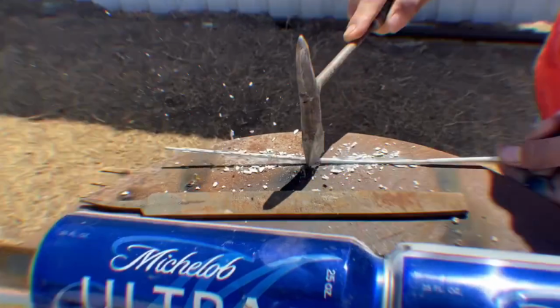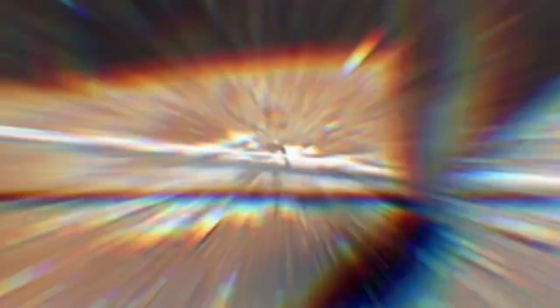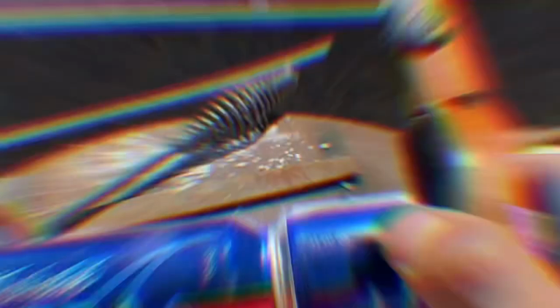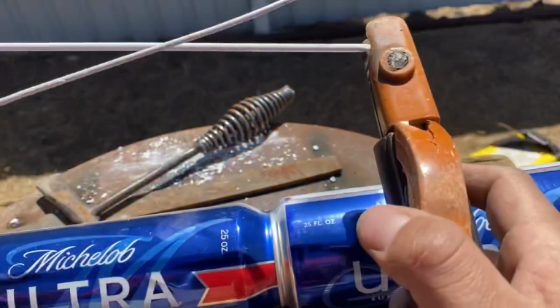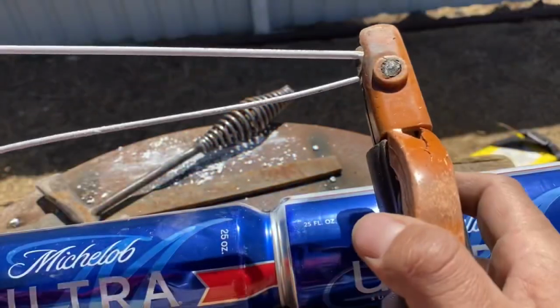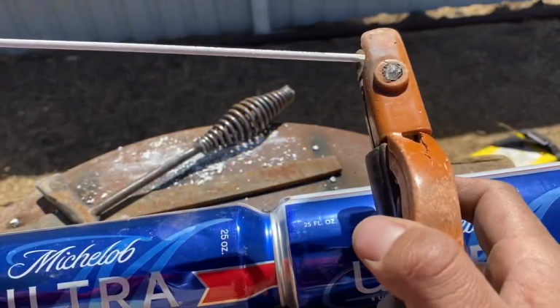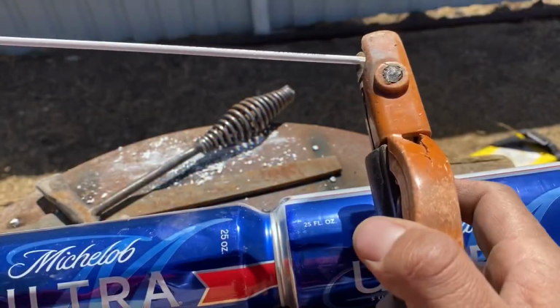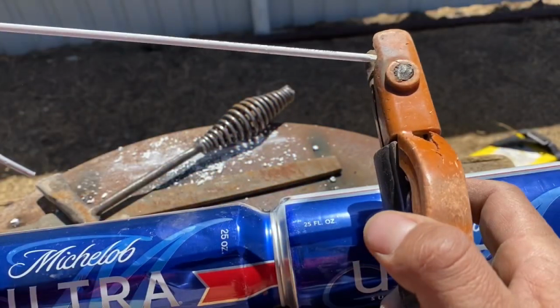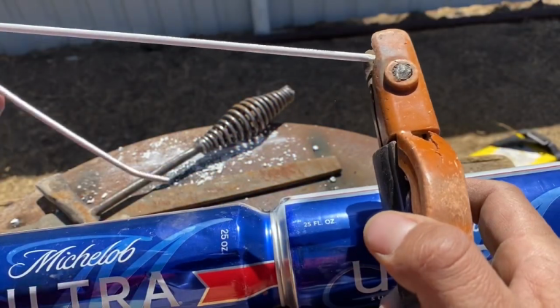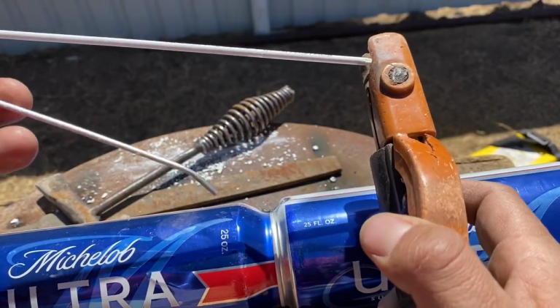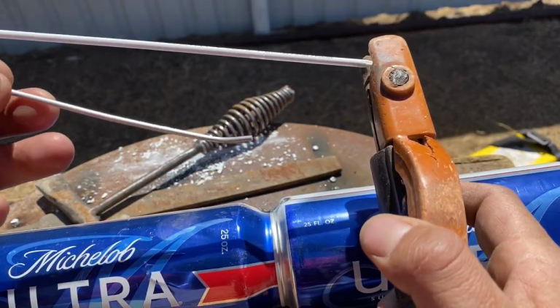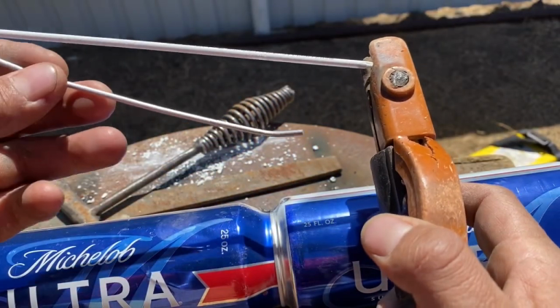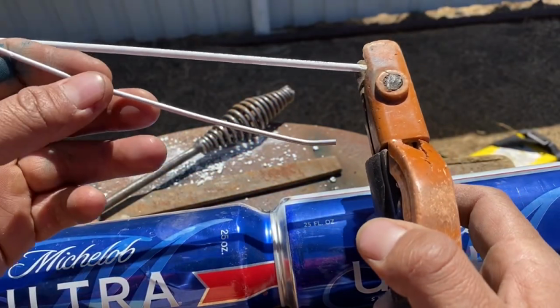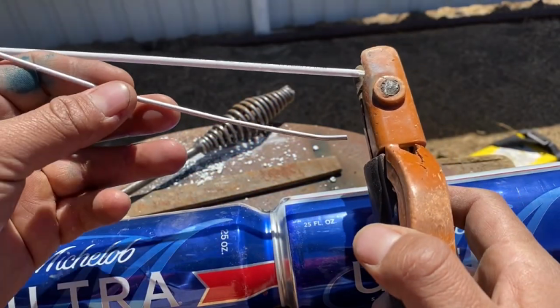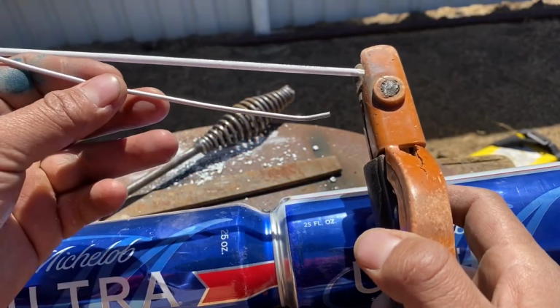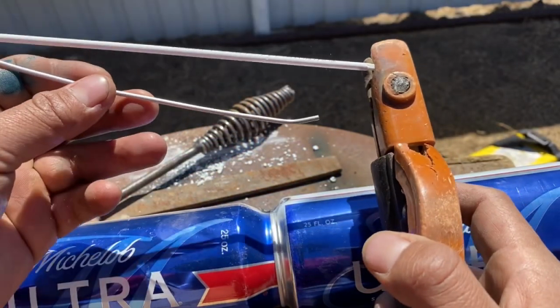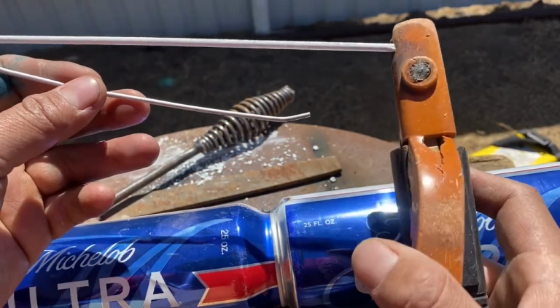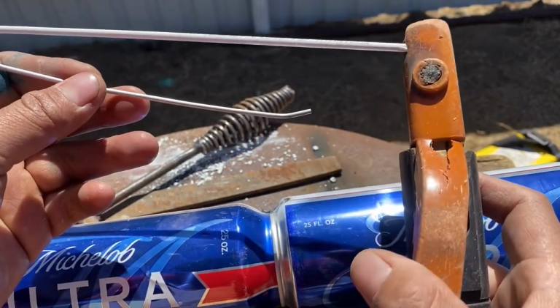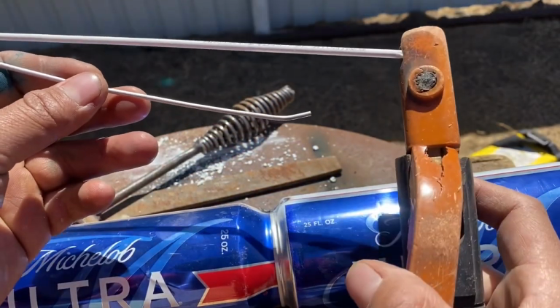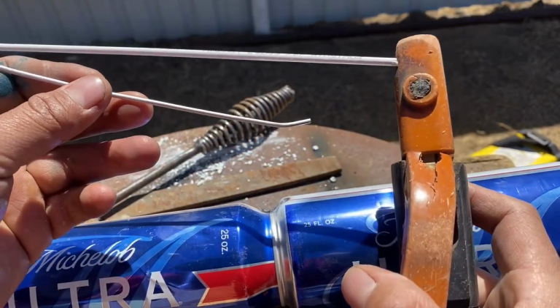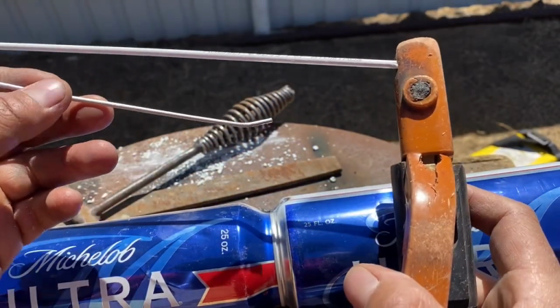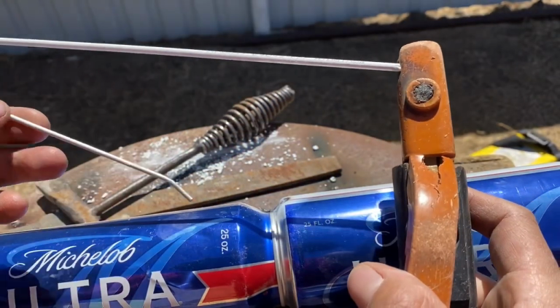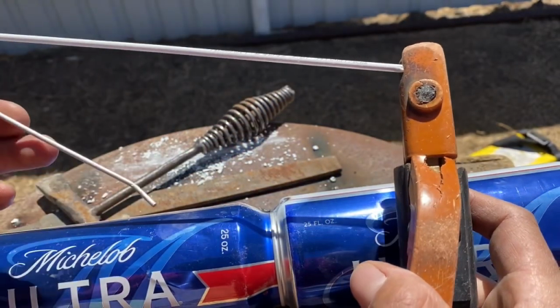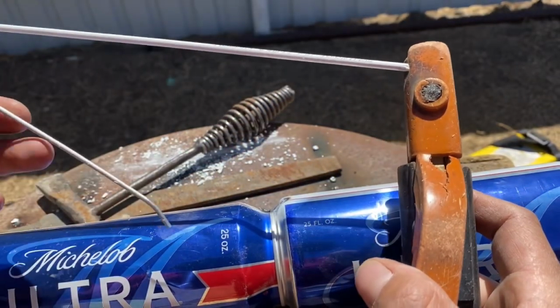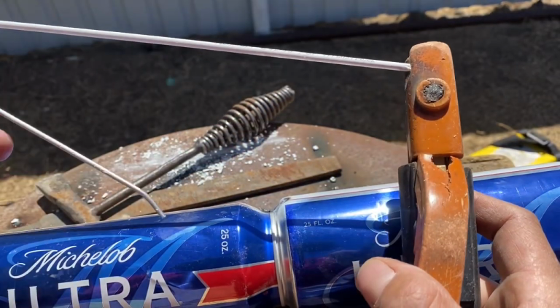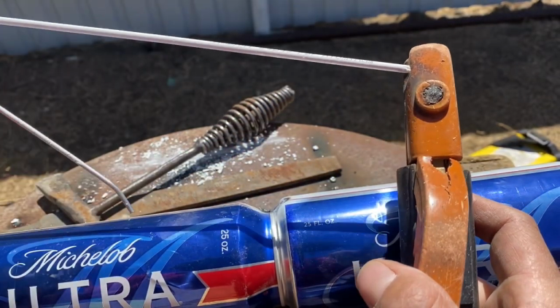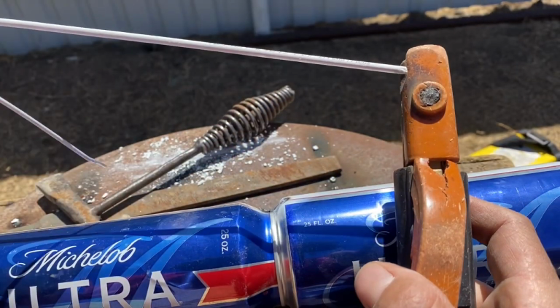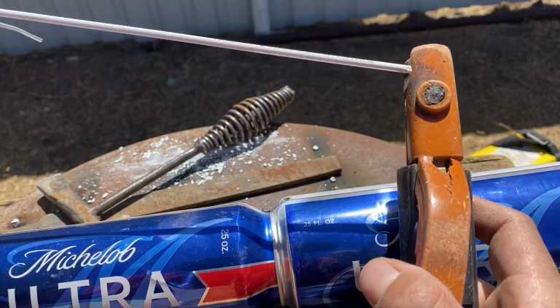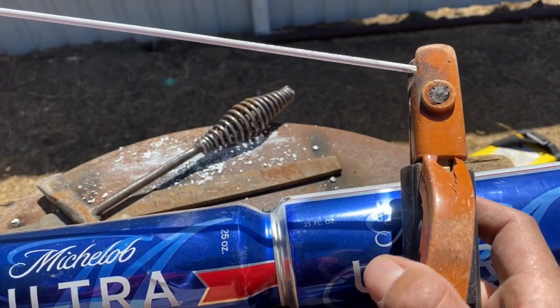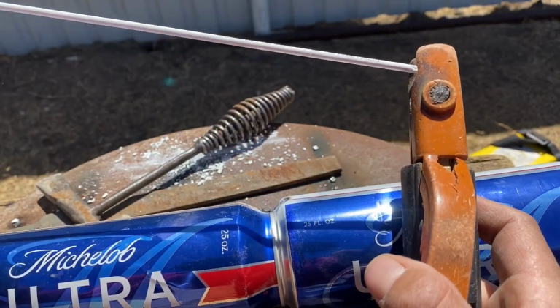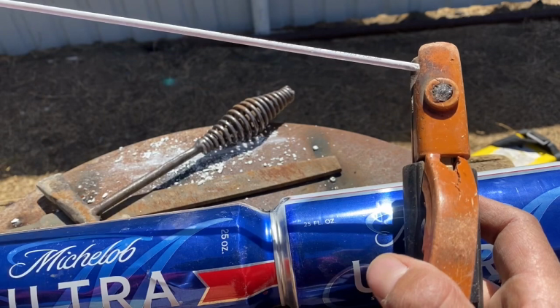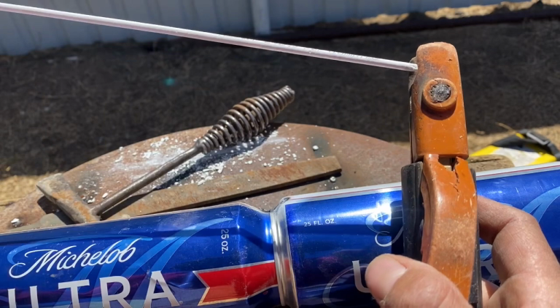I'm going to go ahead and try some good old Texas TIG. Let's see how this goes.